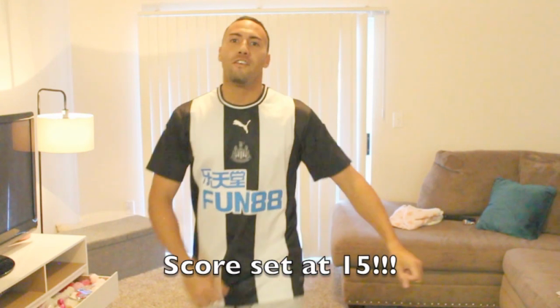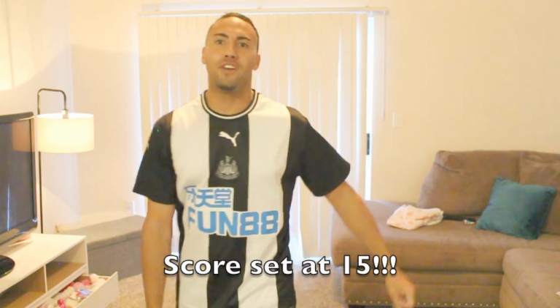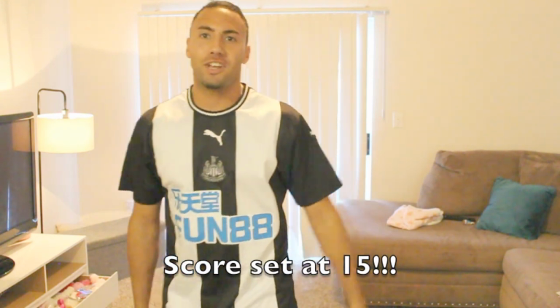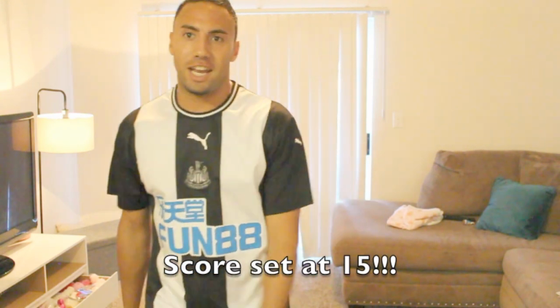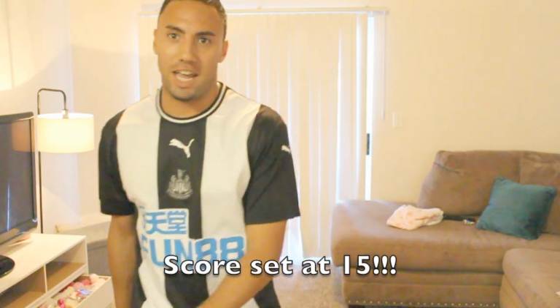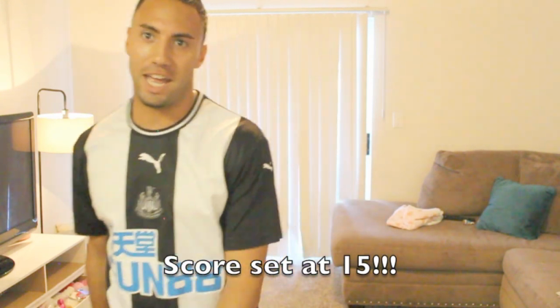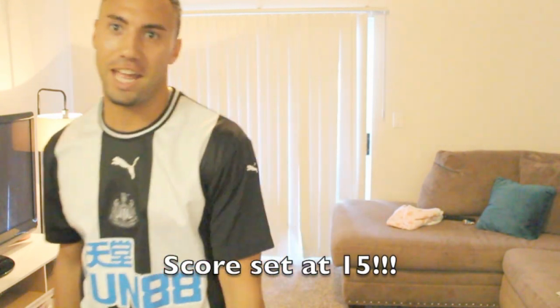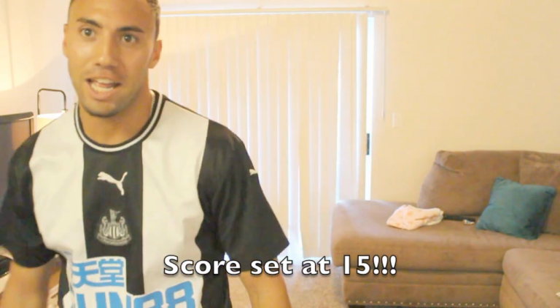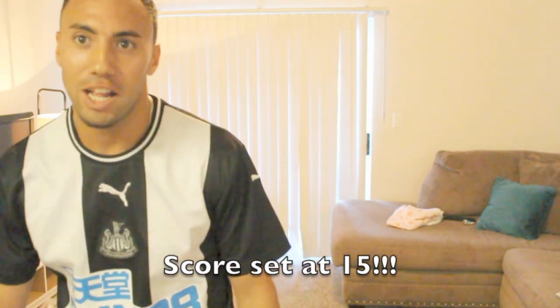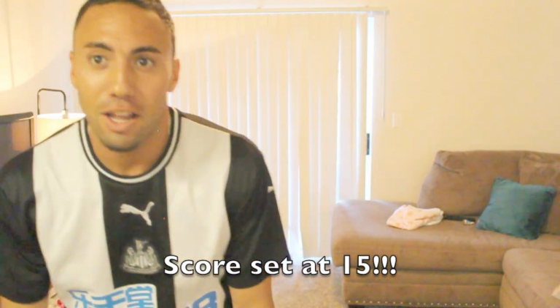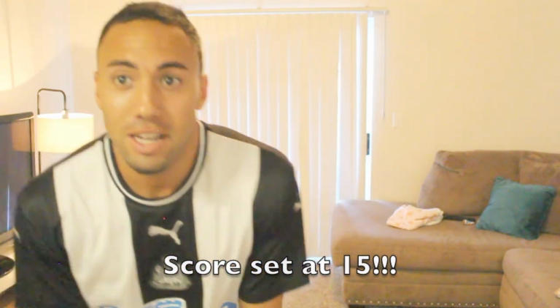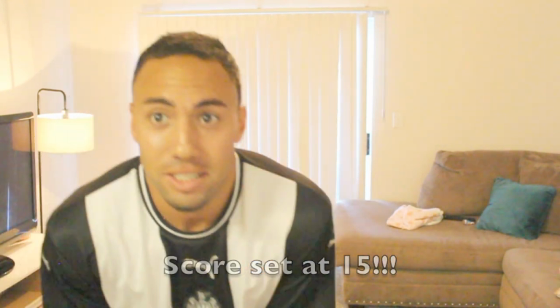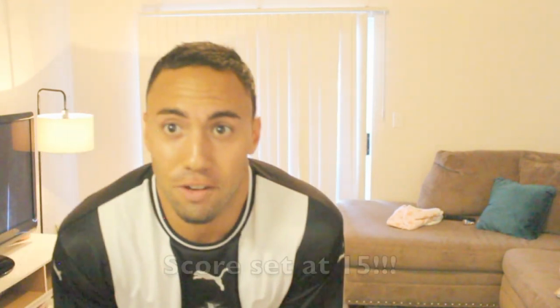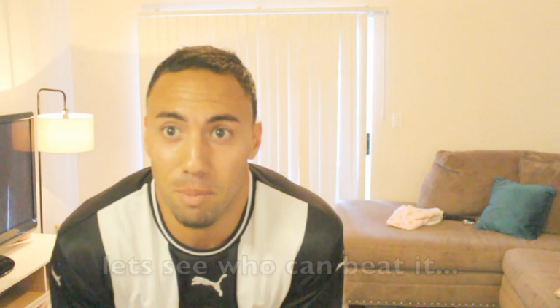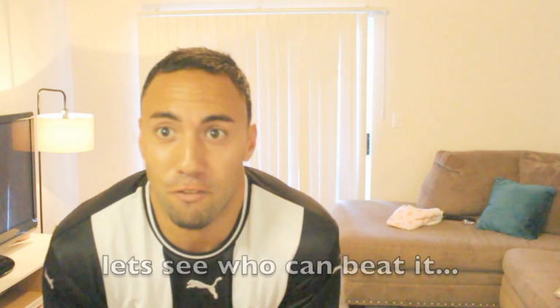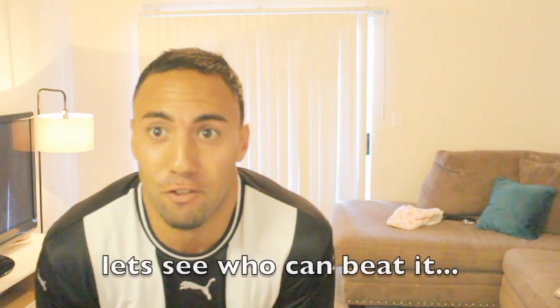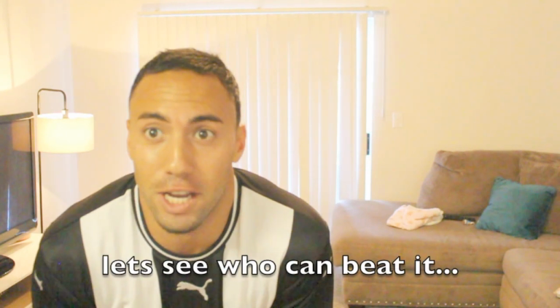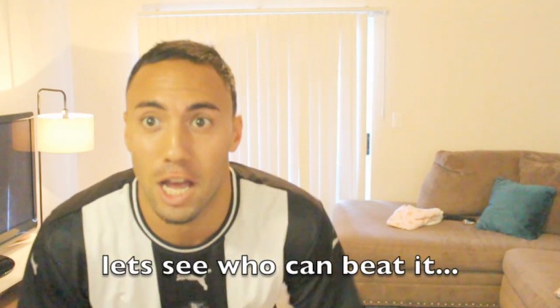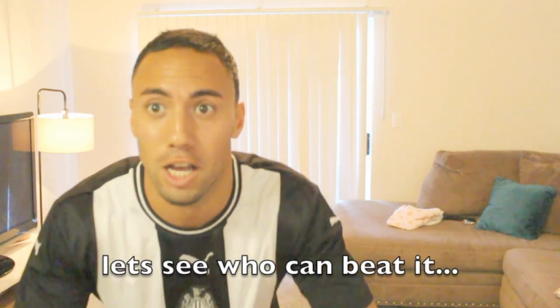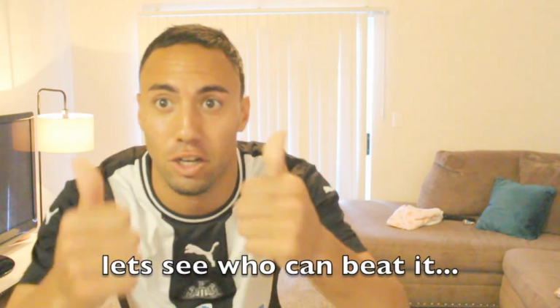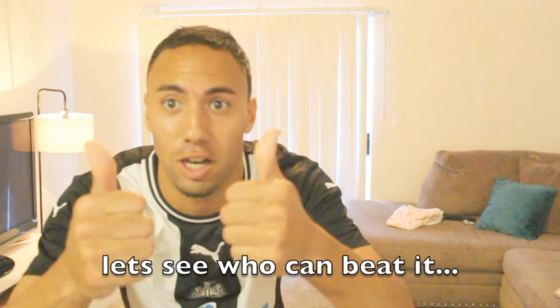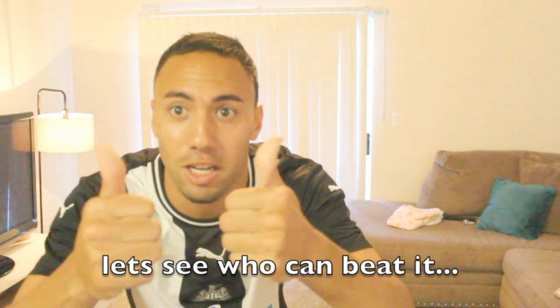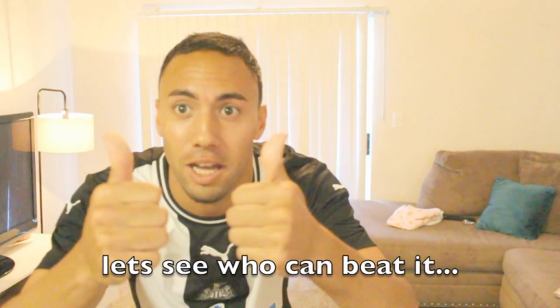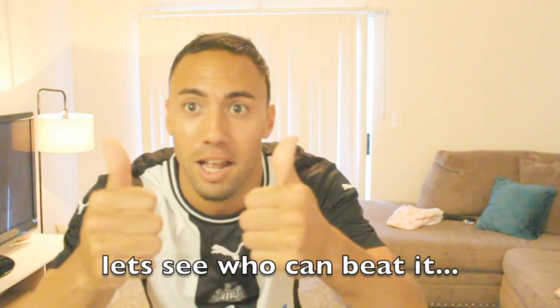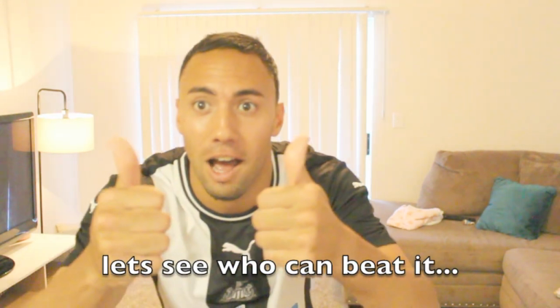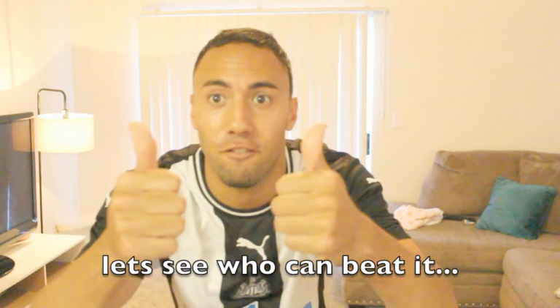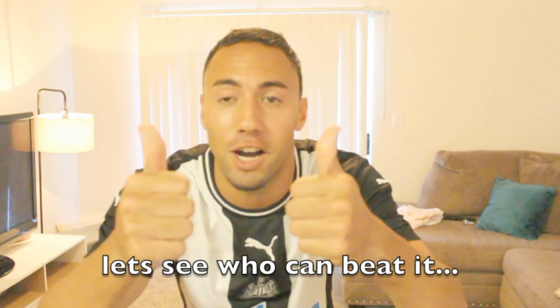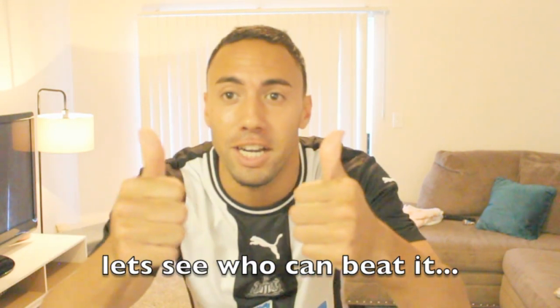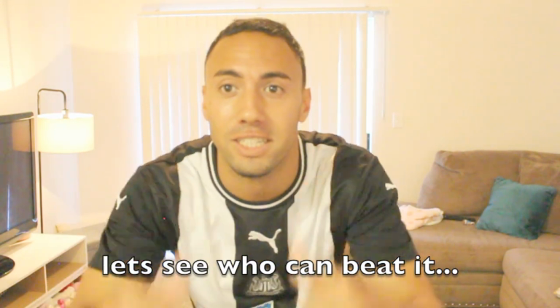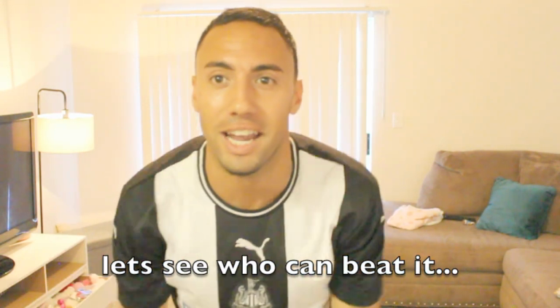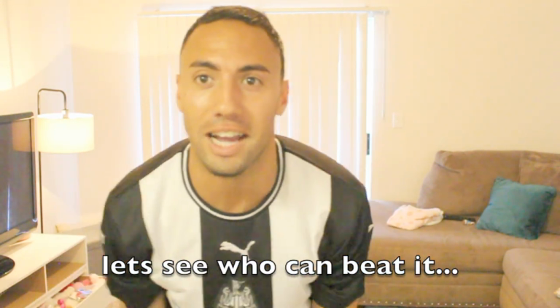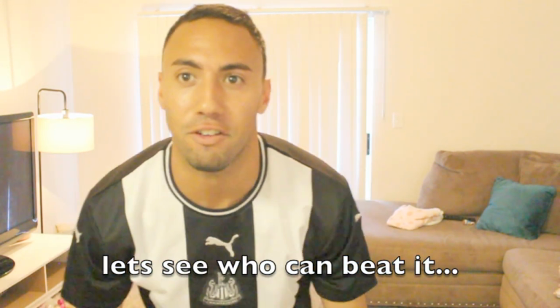15! See if you can beat 15. Good luck, have fun, stay active.